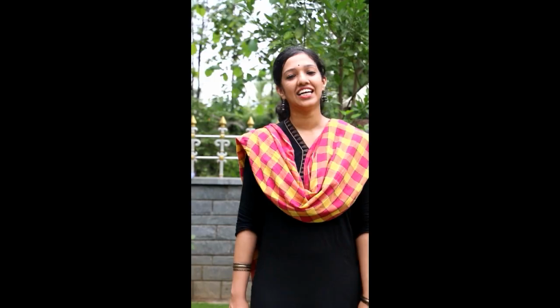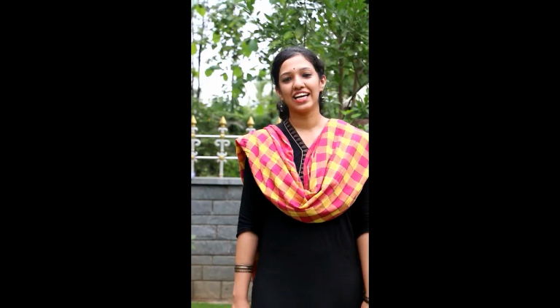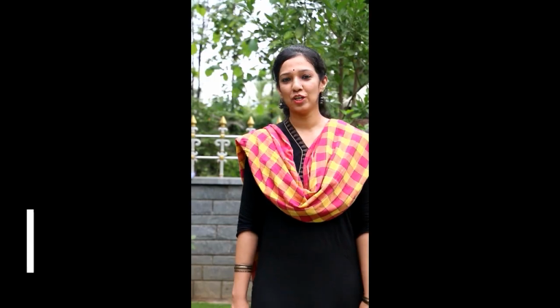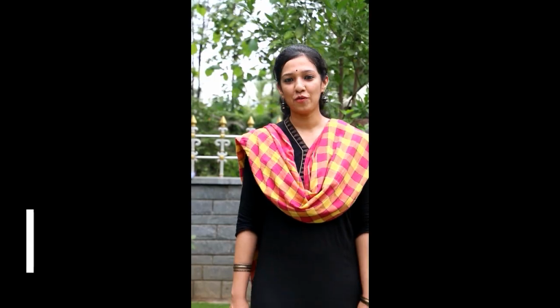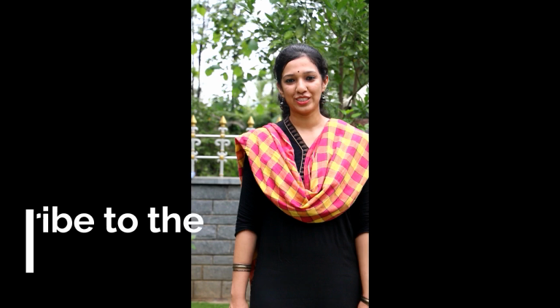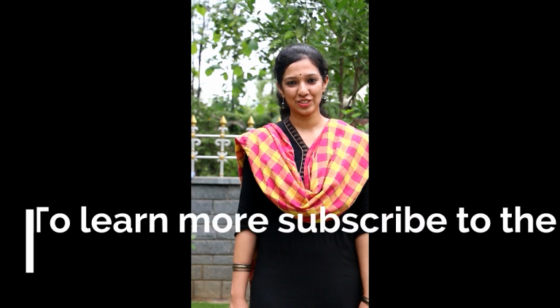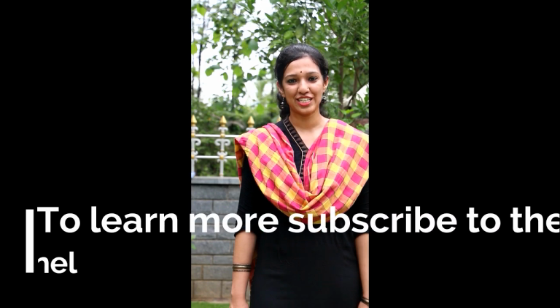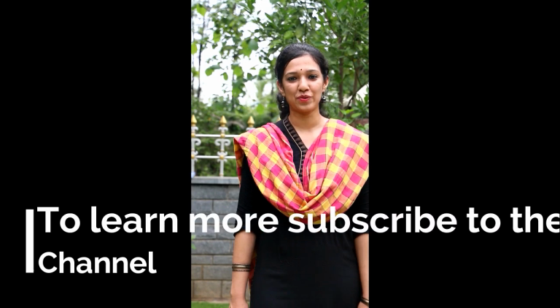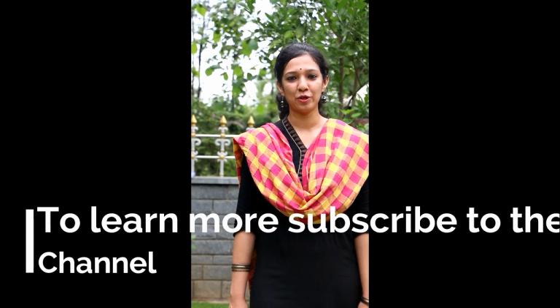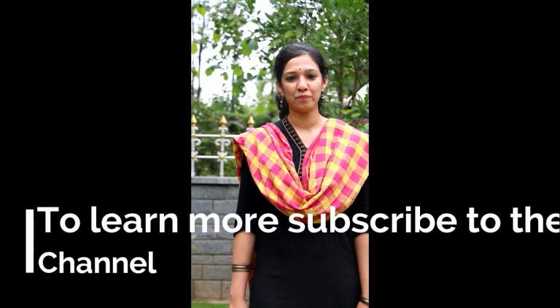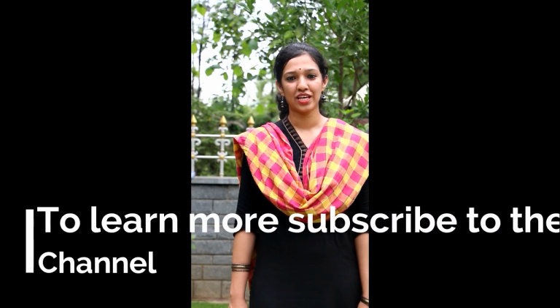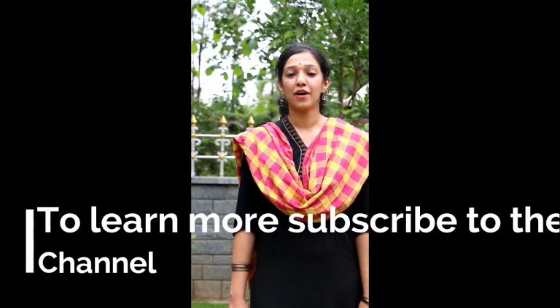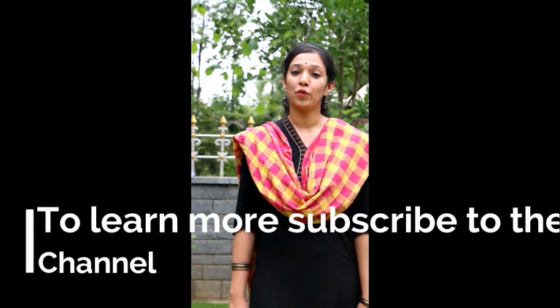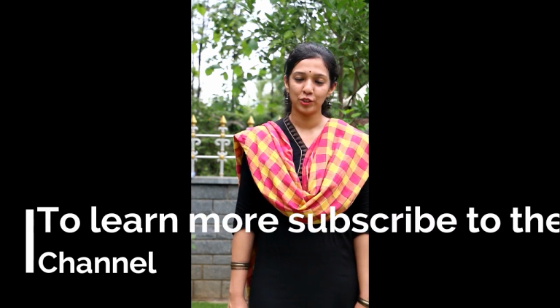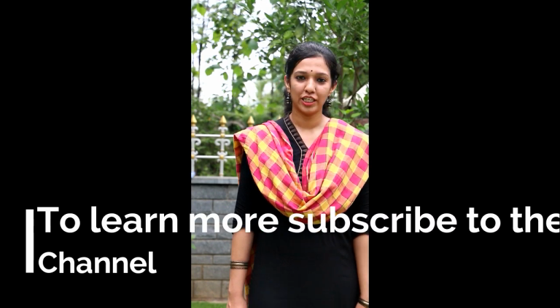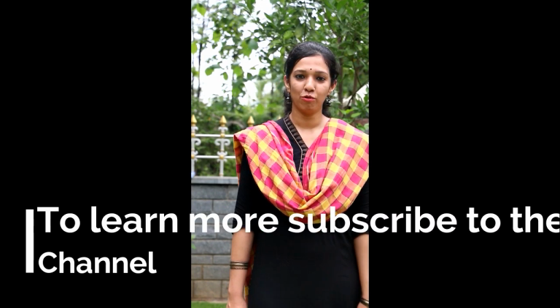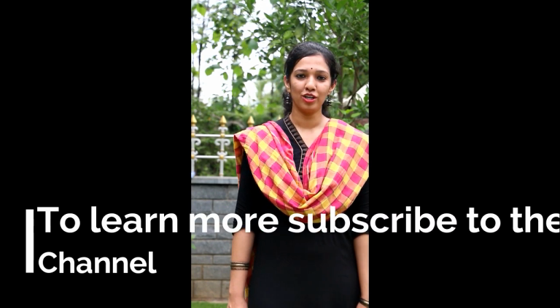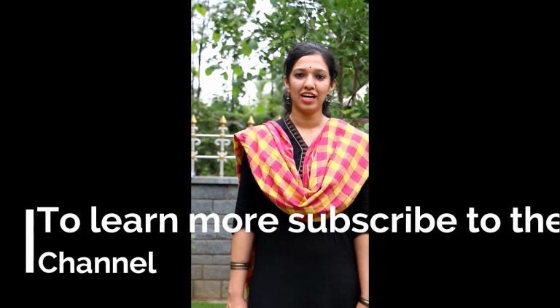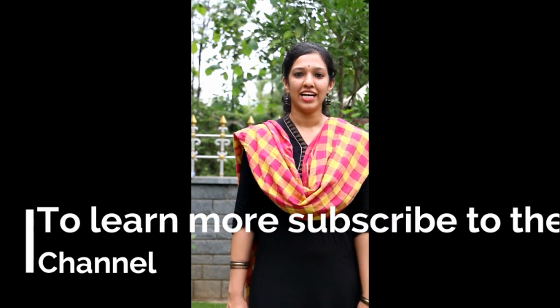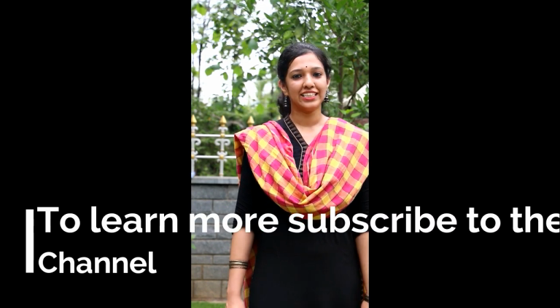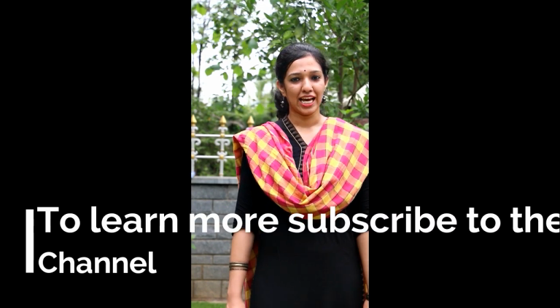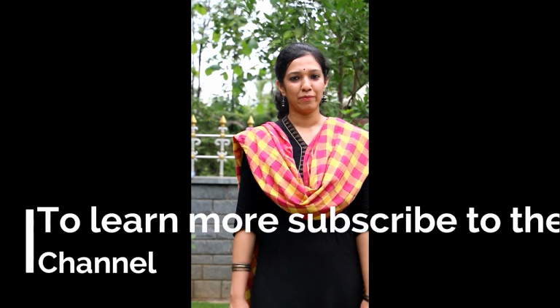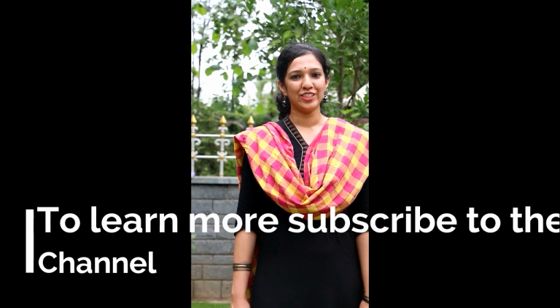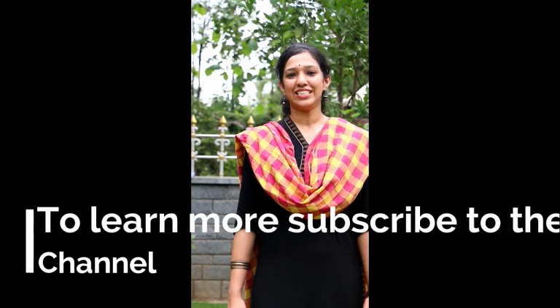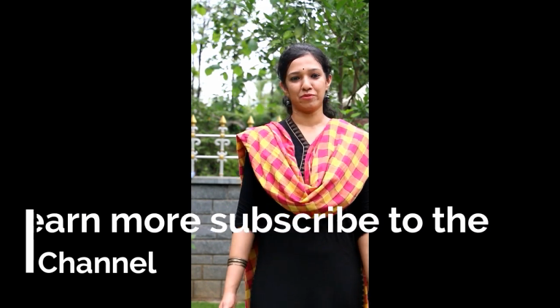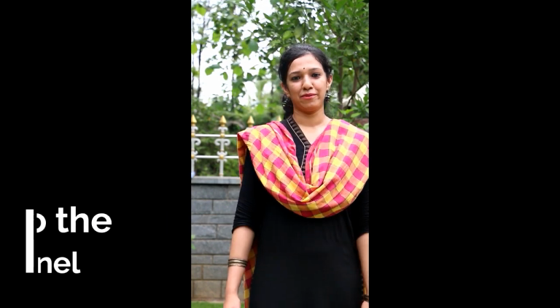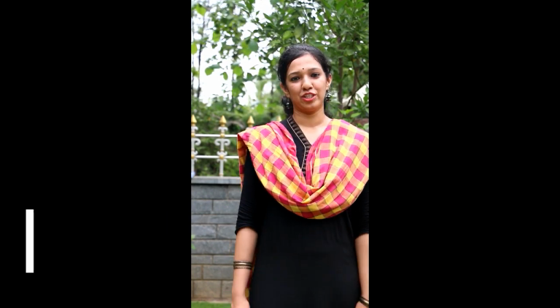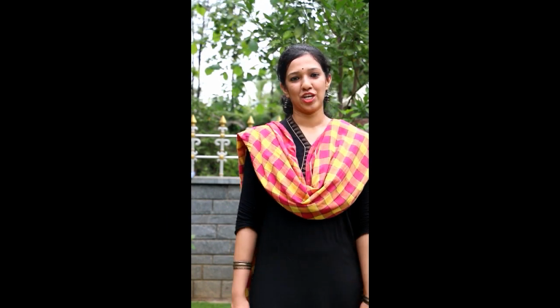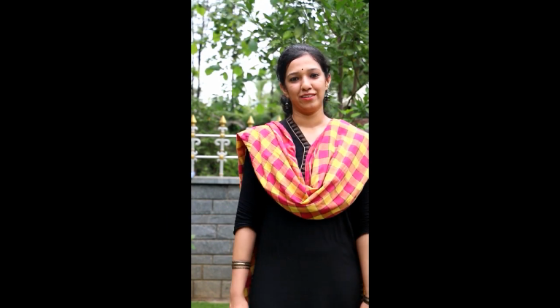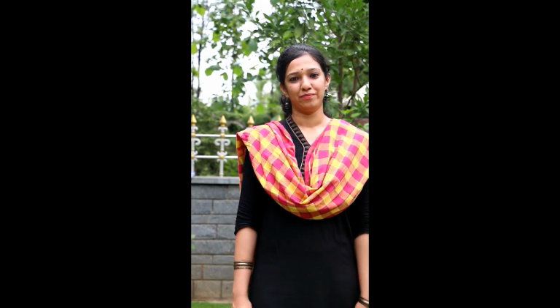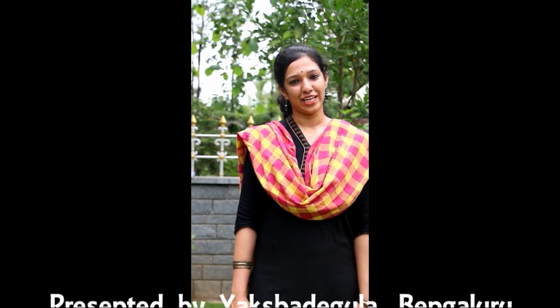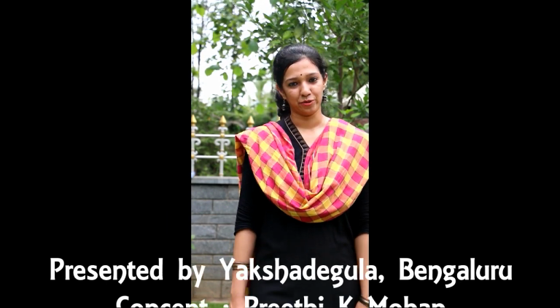Thank you for watching today's video. If you want to learn more, hit the like button and subscribe to the channel. Thank you.